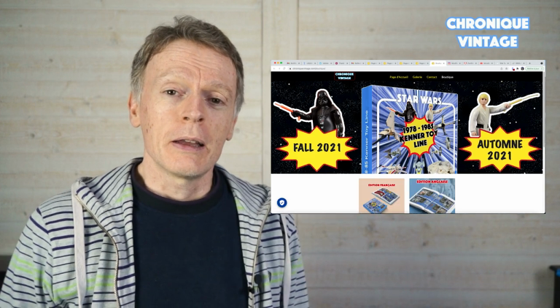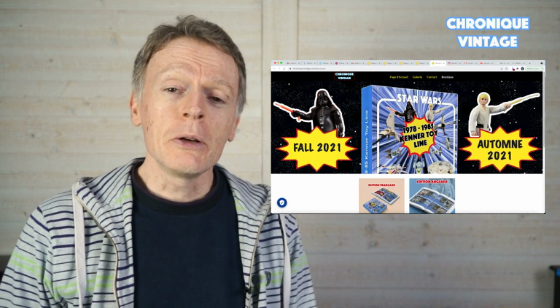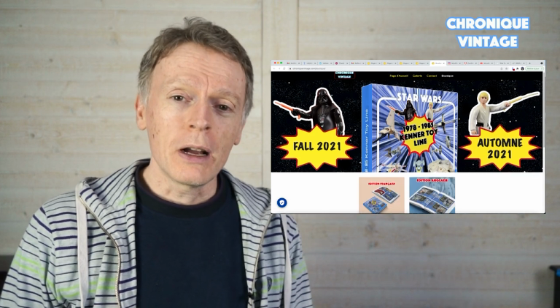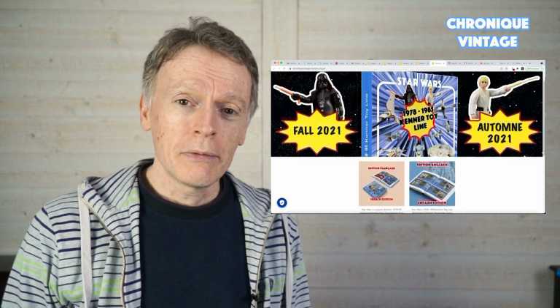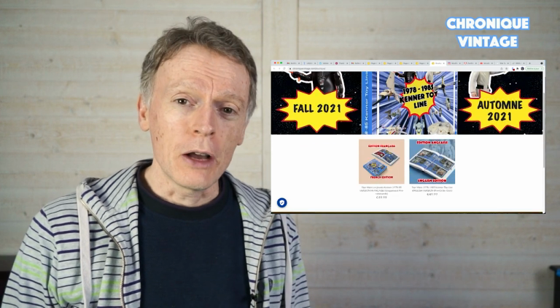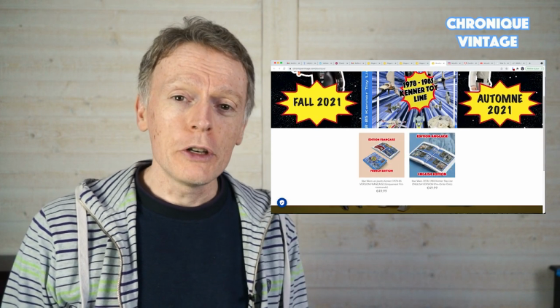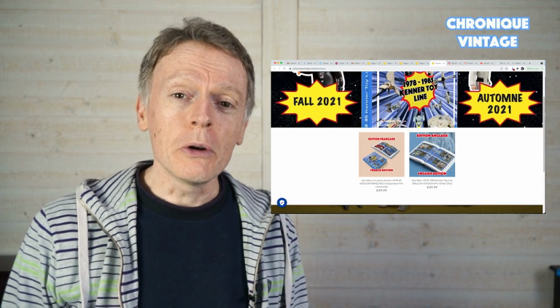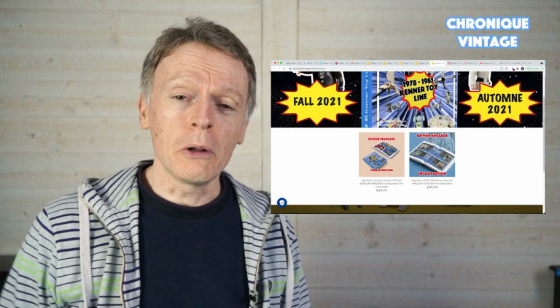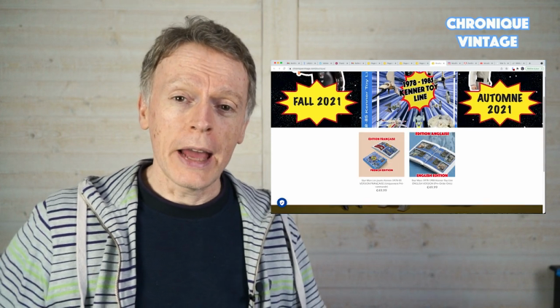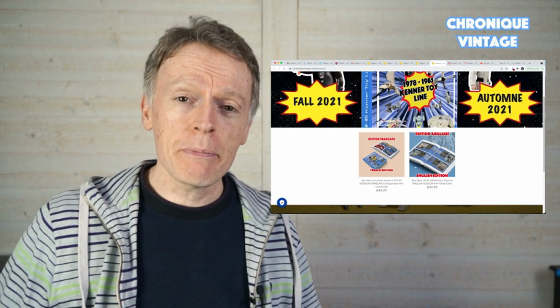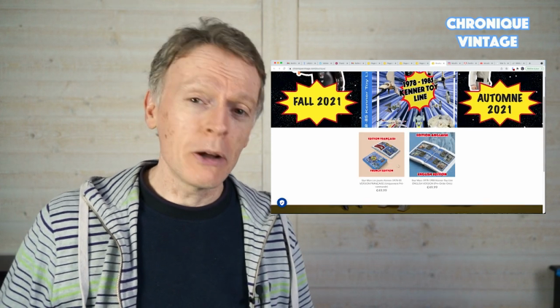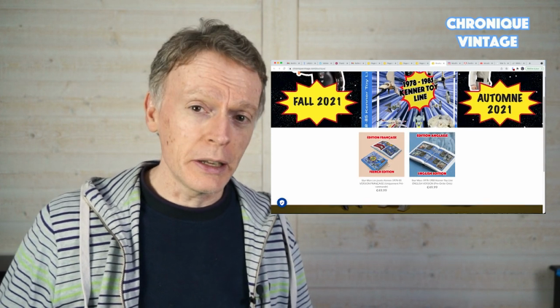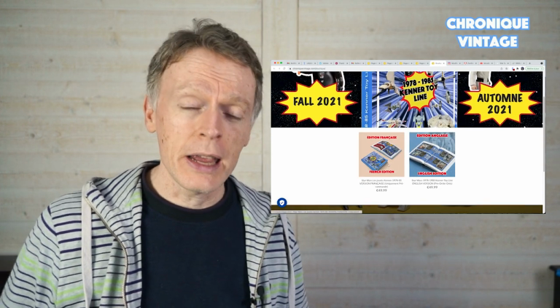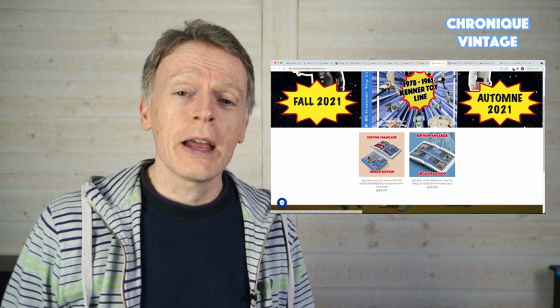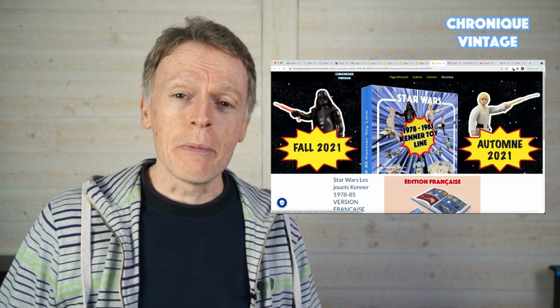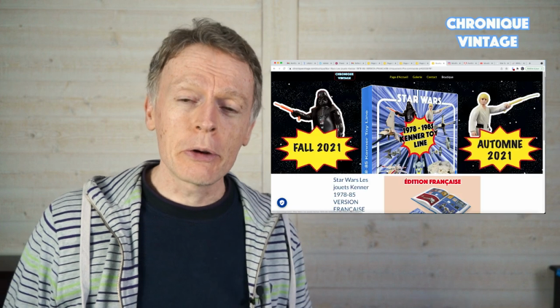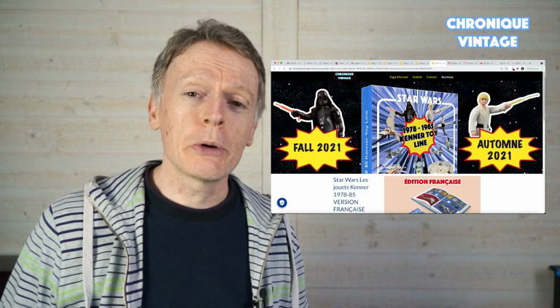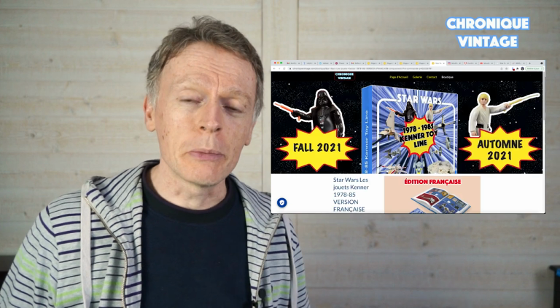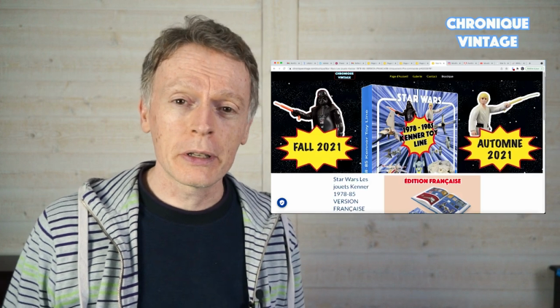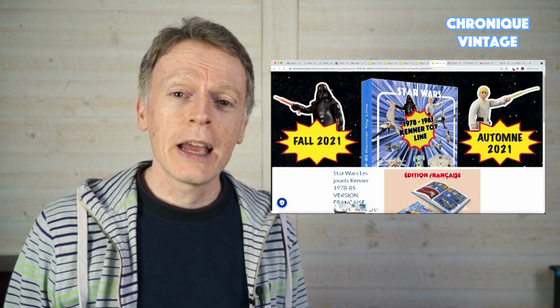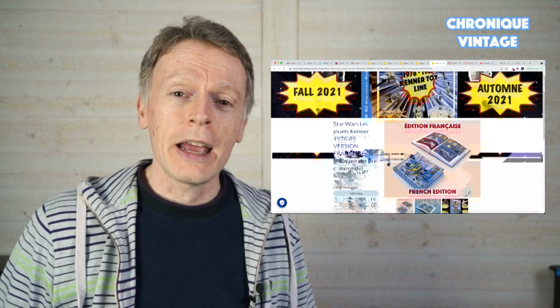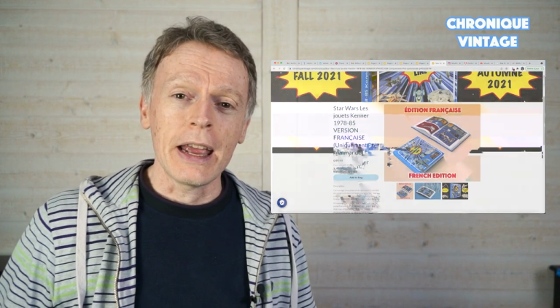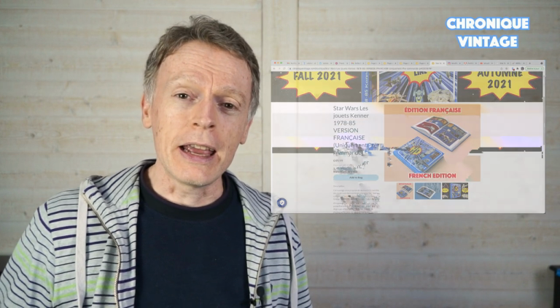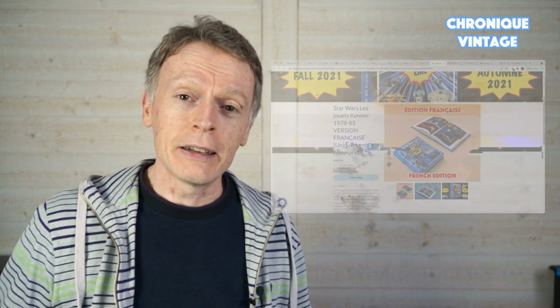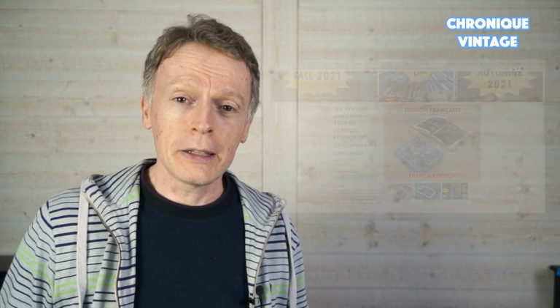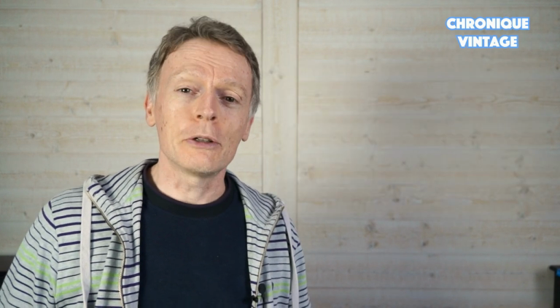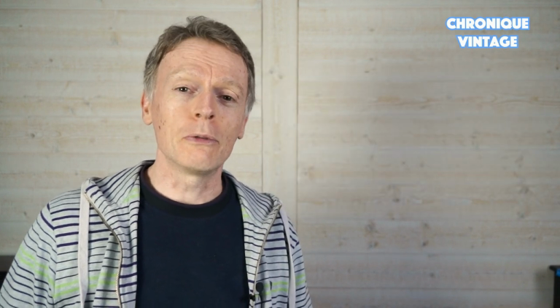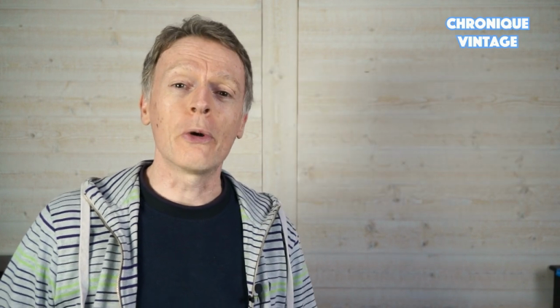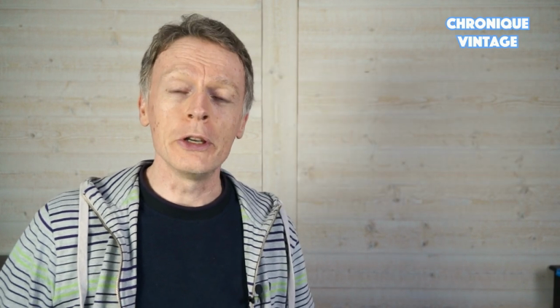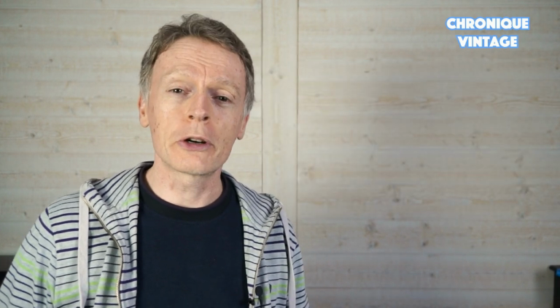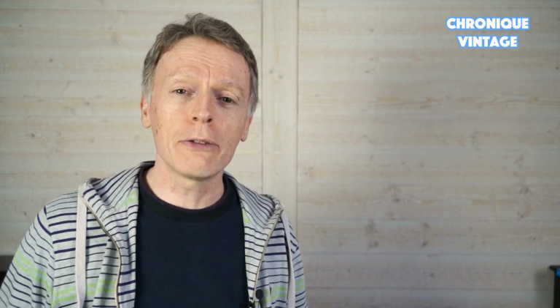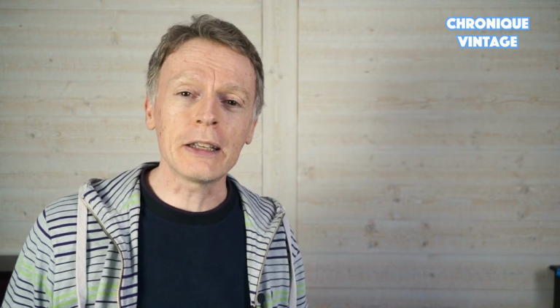Meanwhile, I wish you all a happy holiday, a Merry Christmas, and see you soon for a new Chronic Vintage!